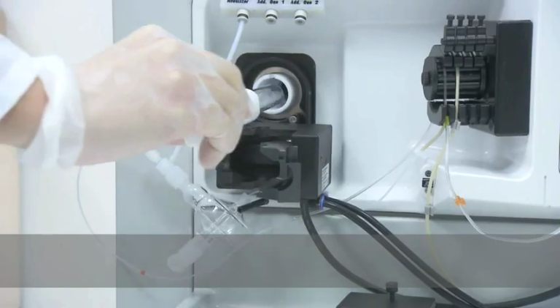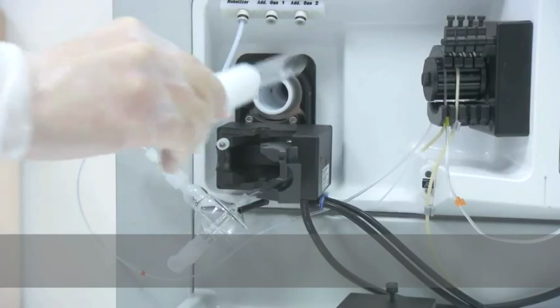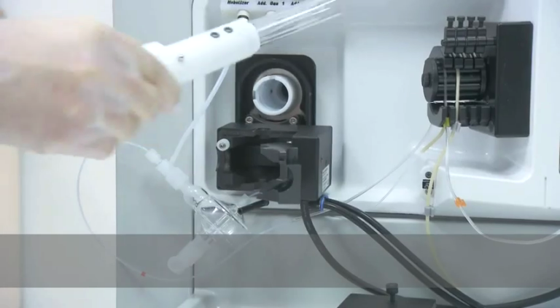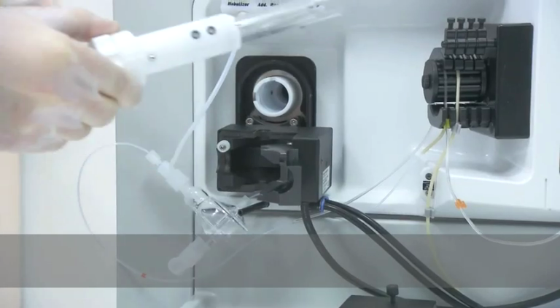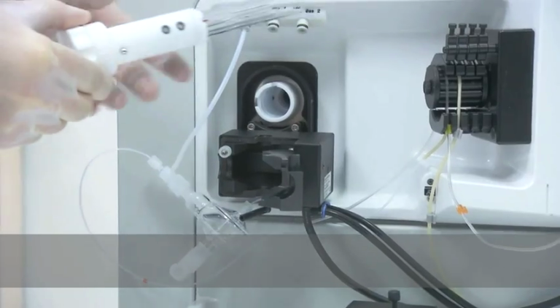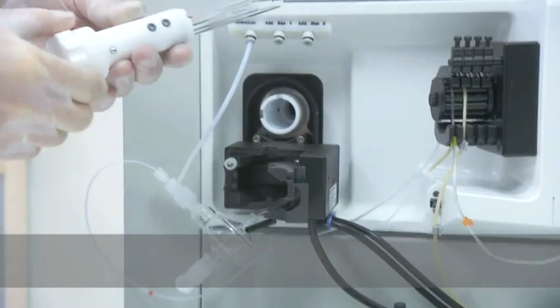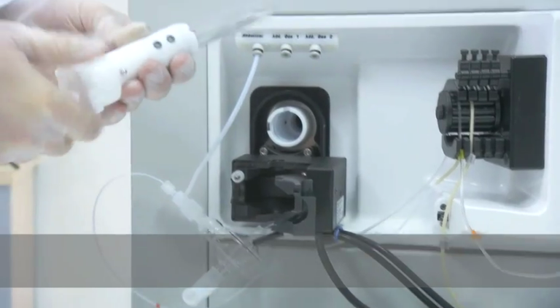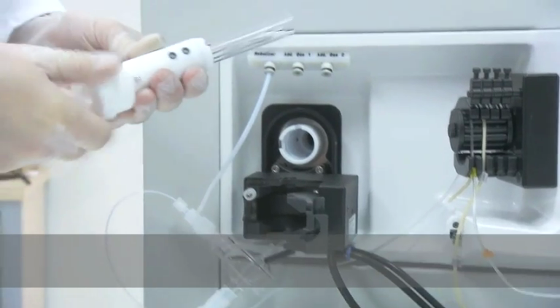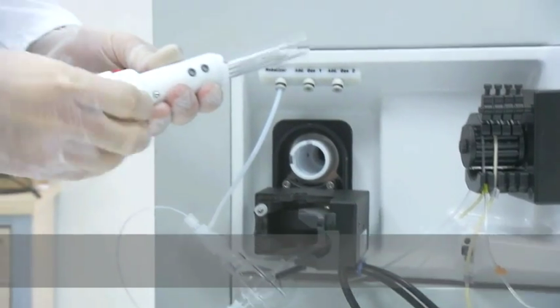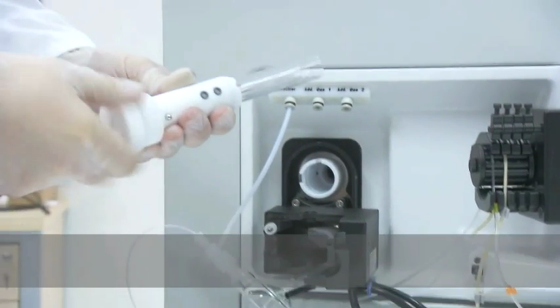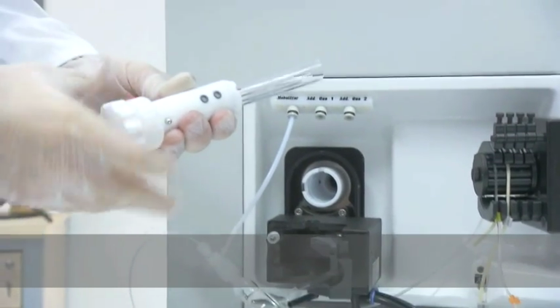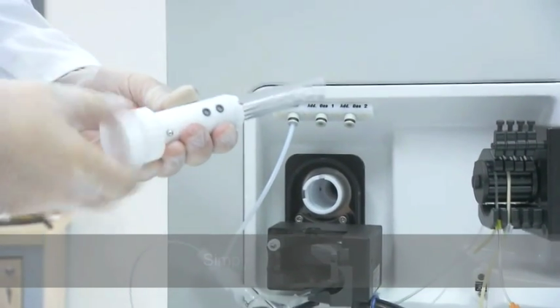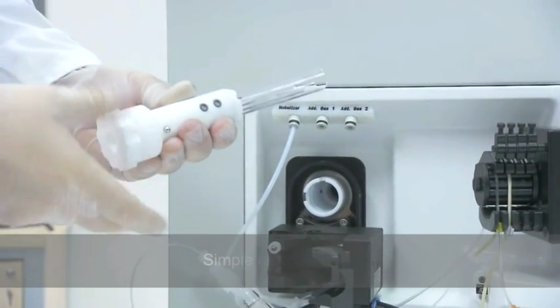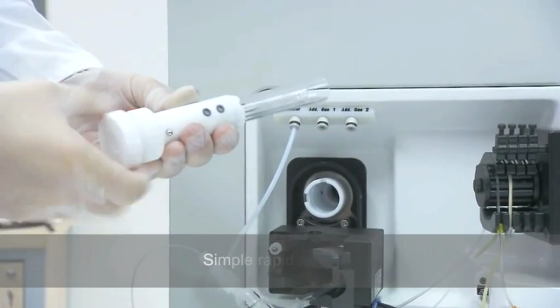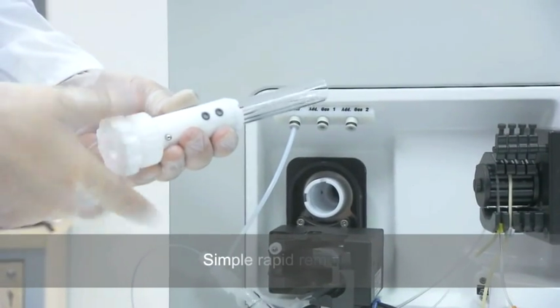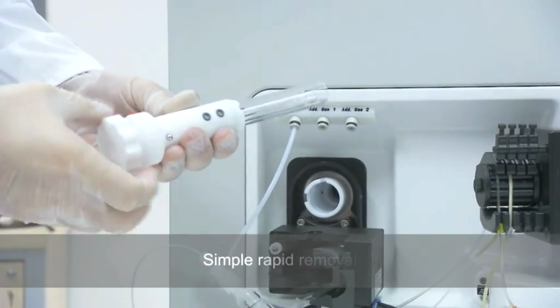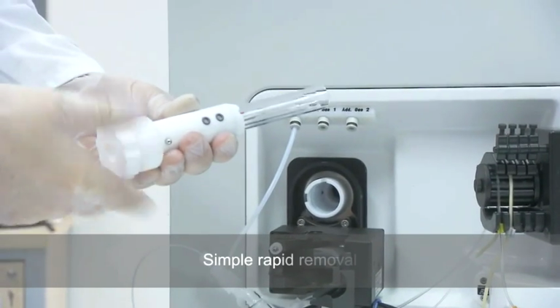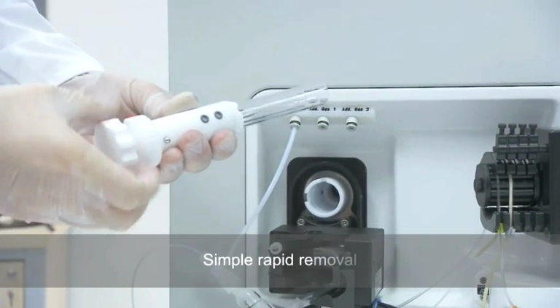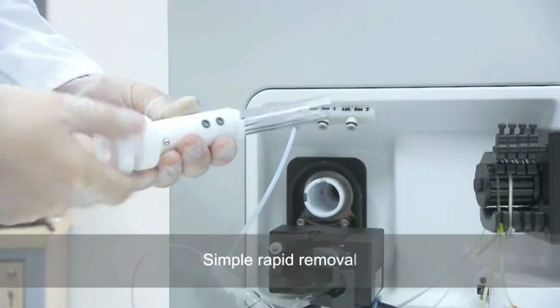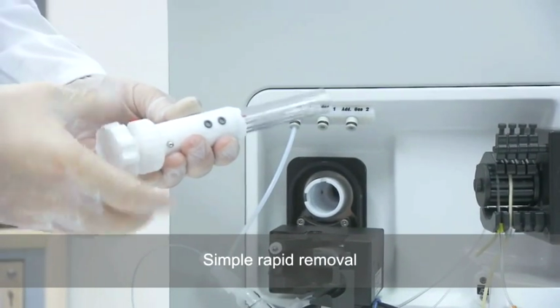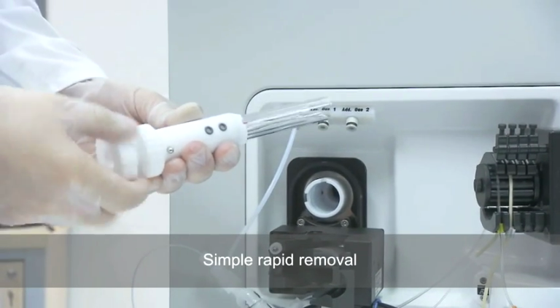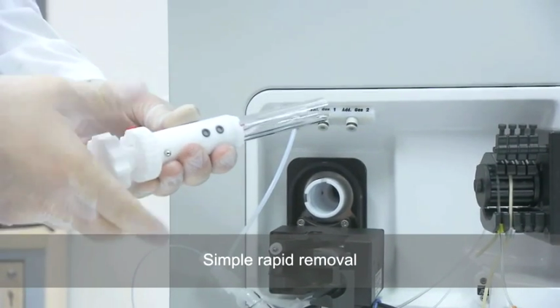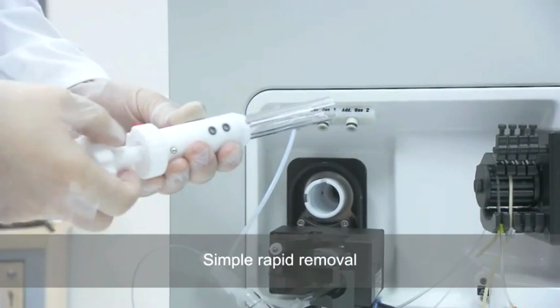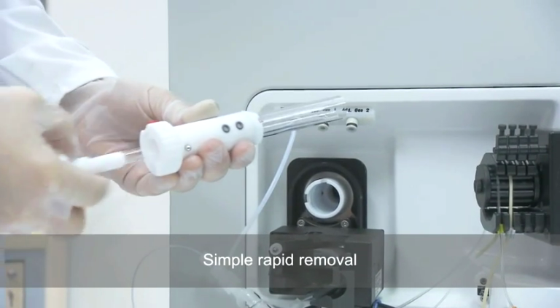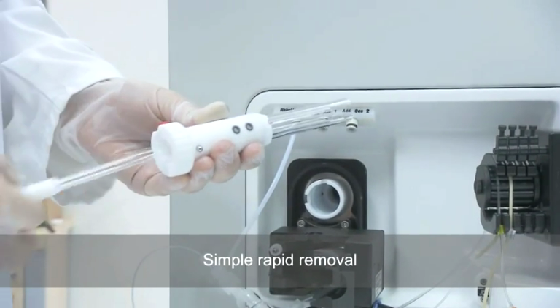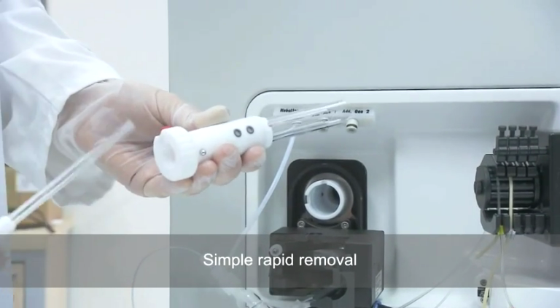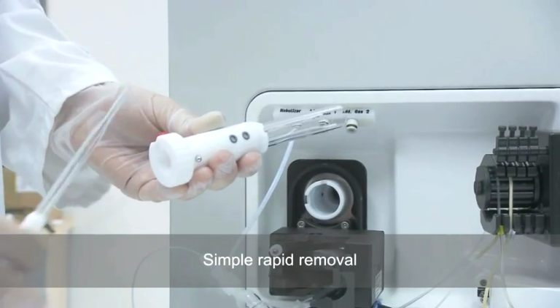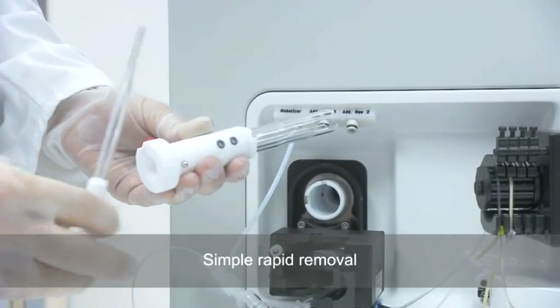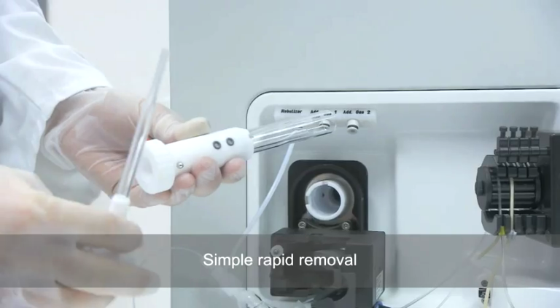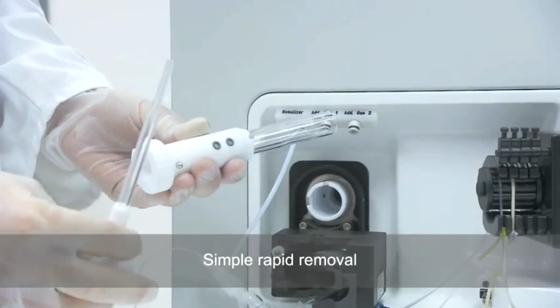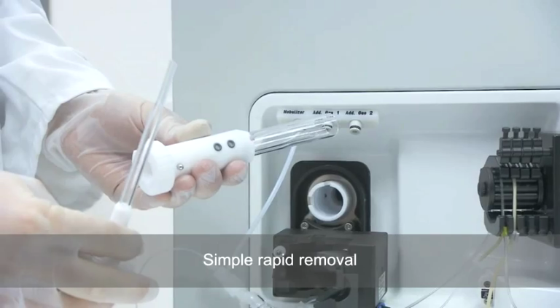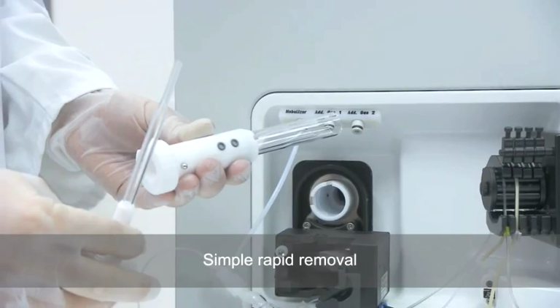A bayonet fitting torch ensures simple, rapid removal for inspection, cleaning, or replacement.